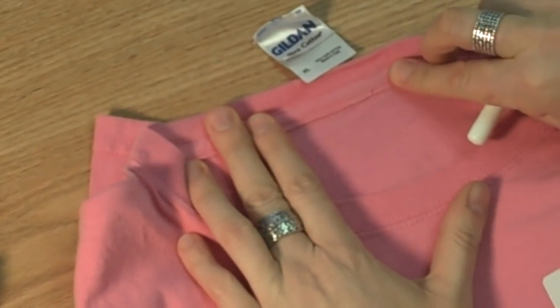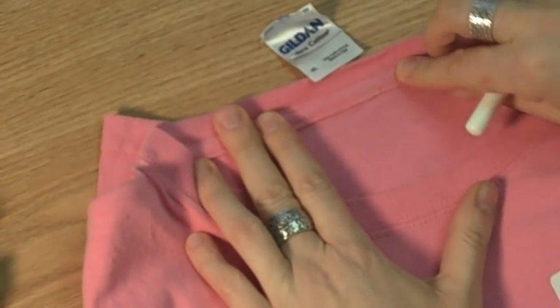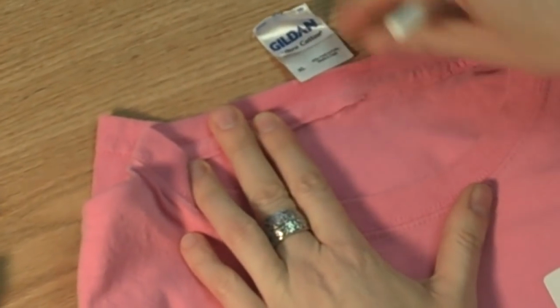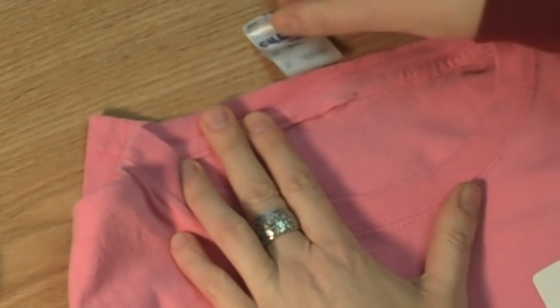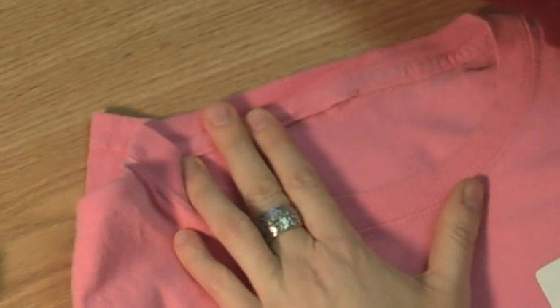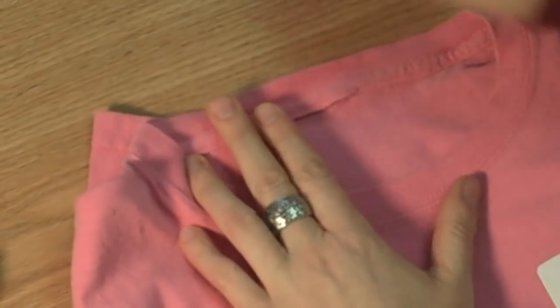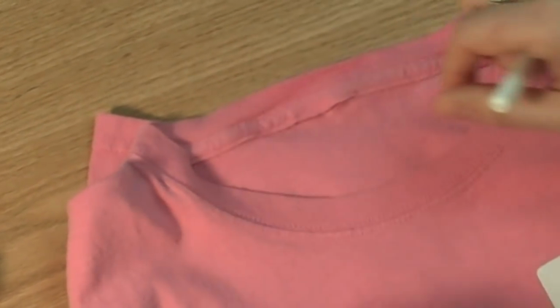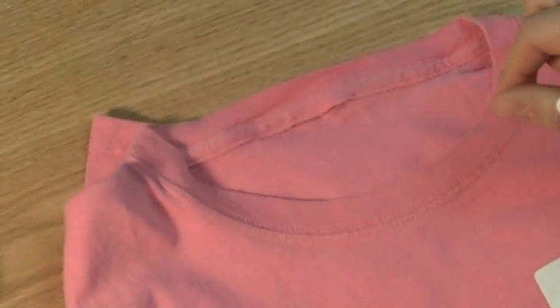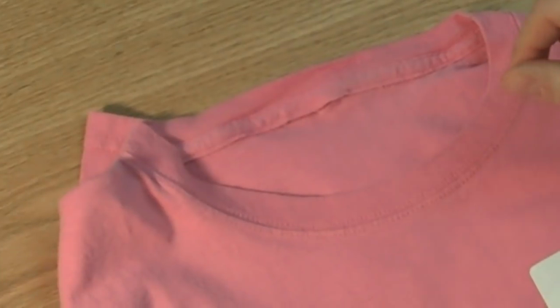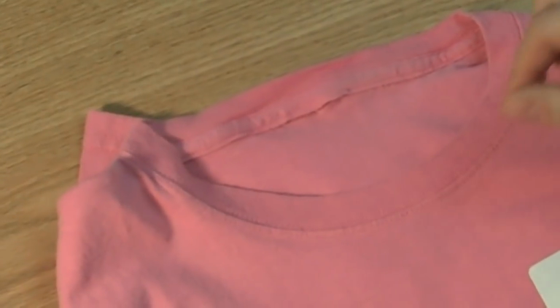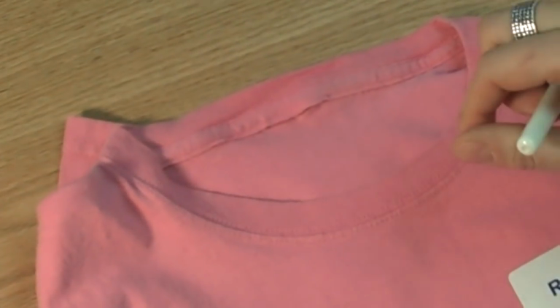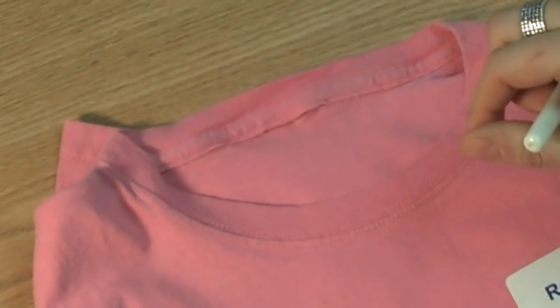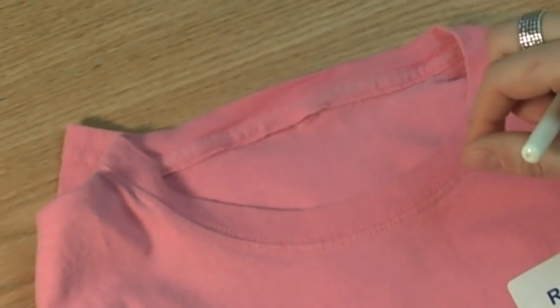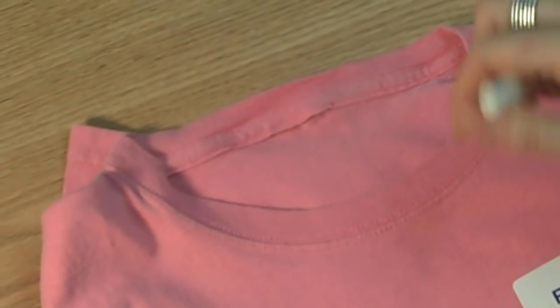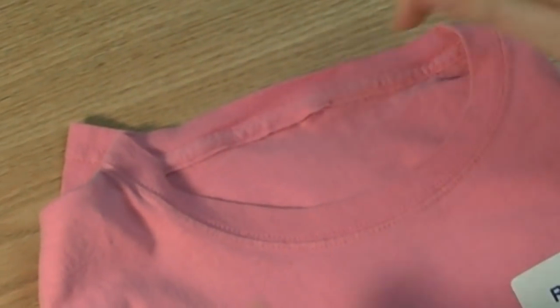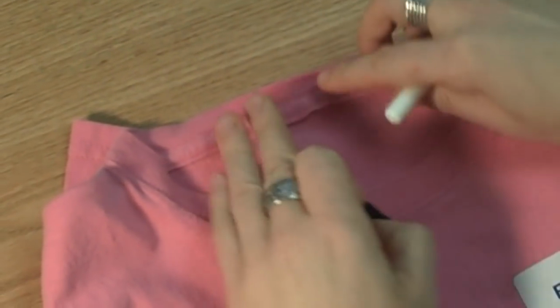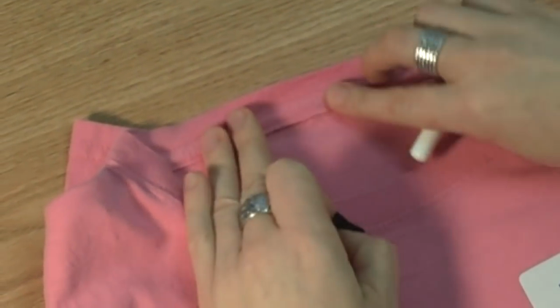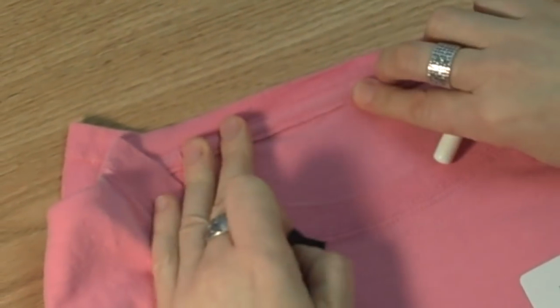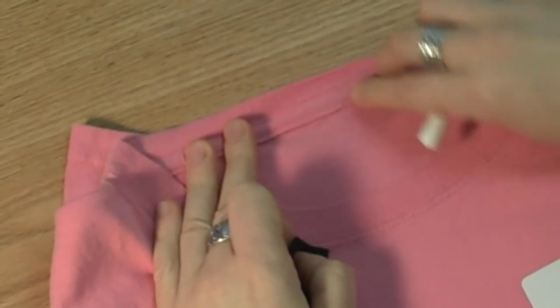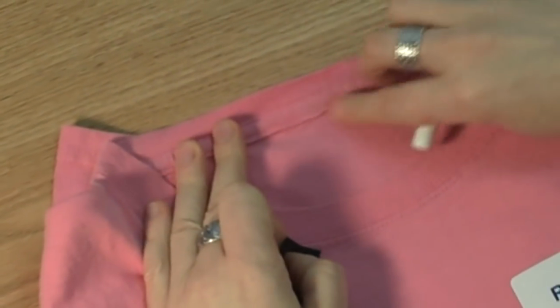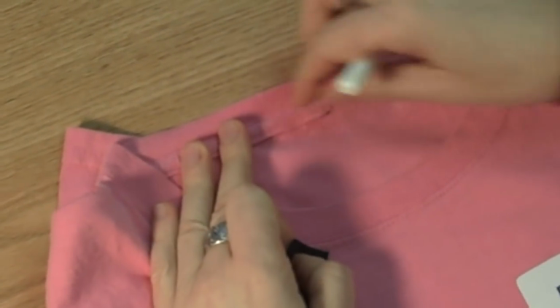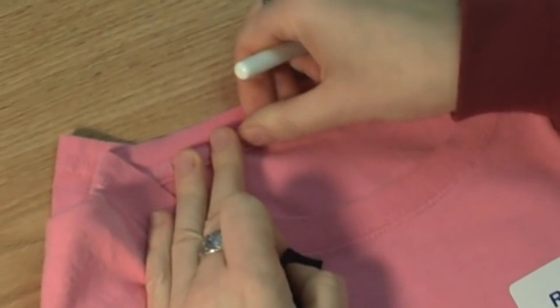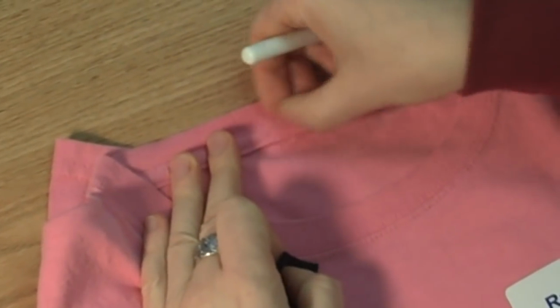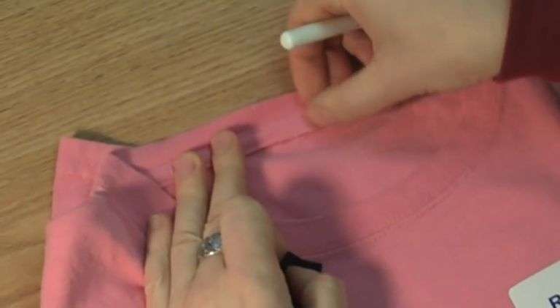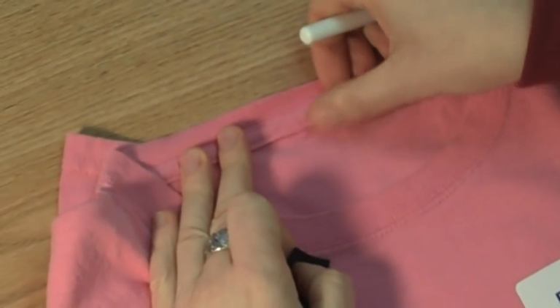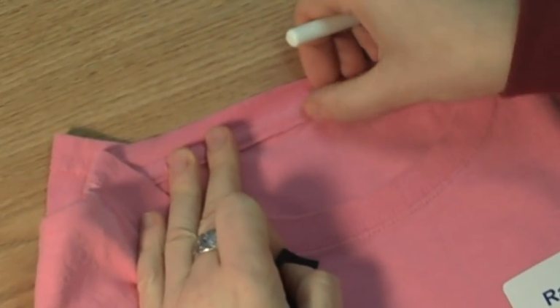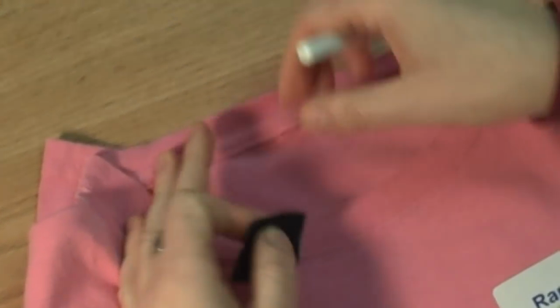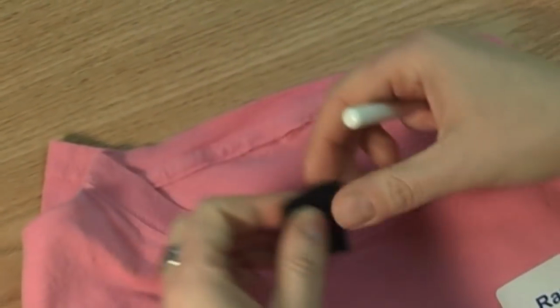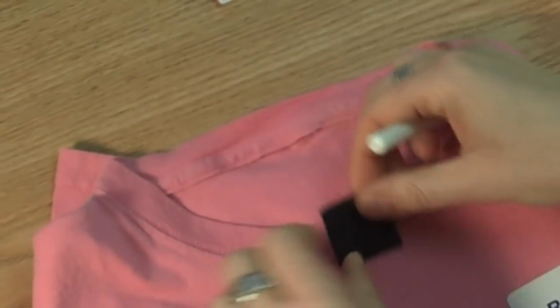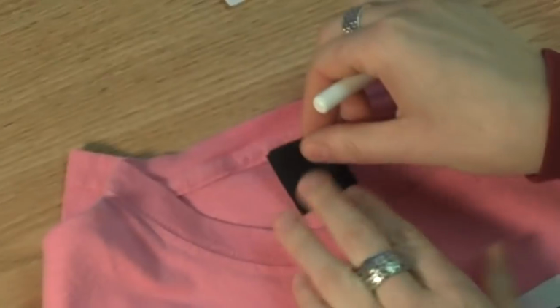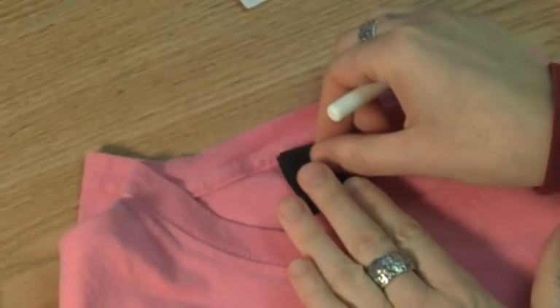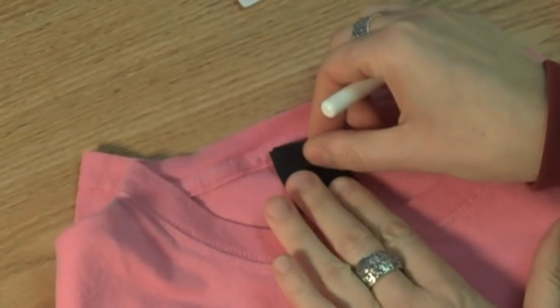Once the old label is removed, clean the open seam and remove any loose threads. The garment is now ready for the new label.